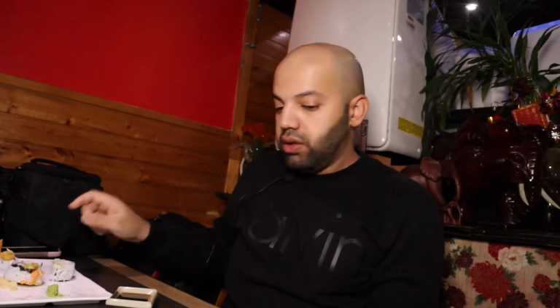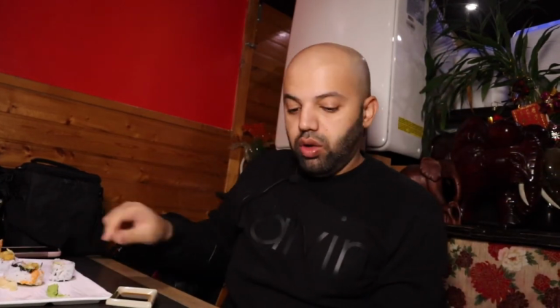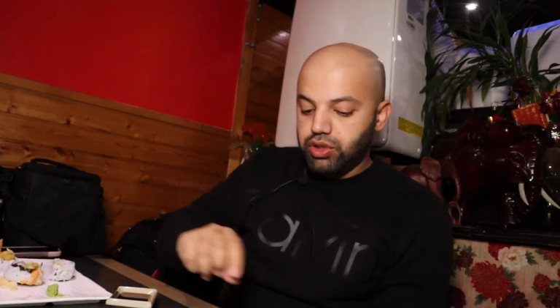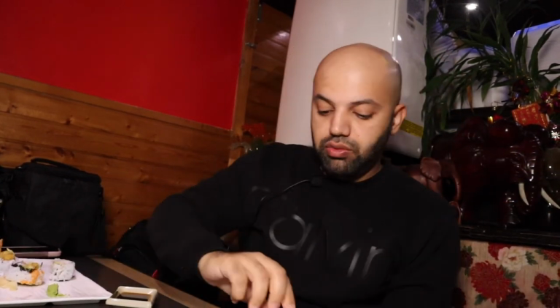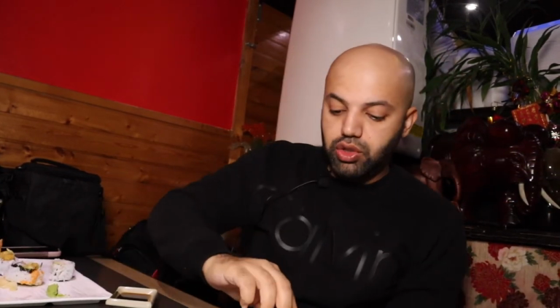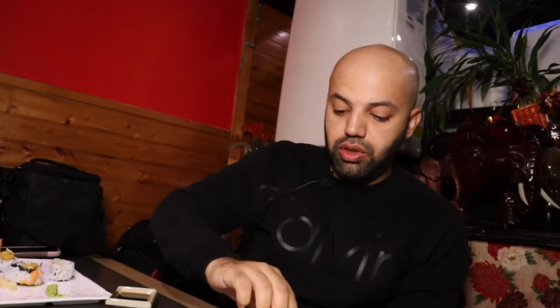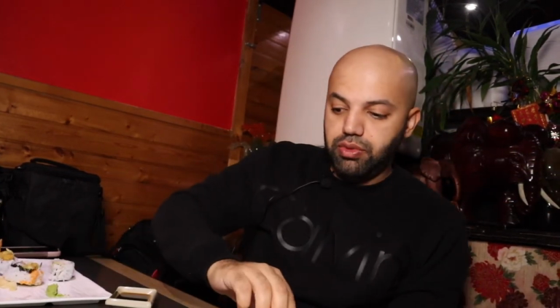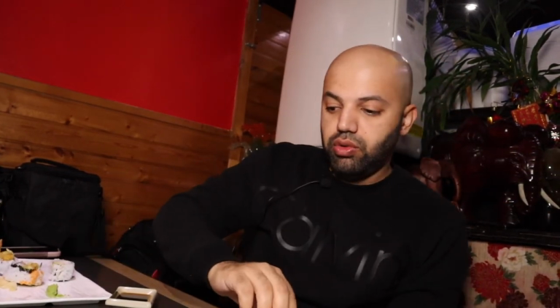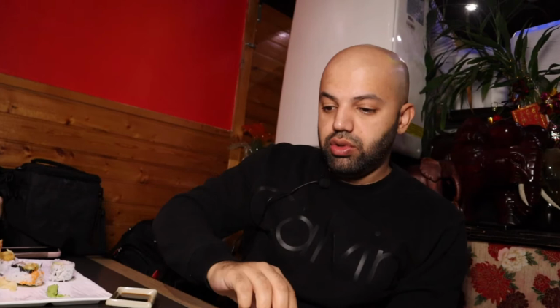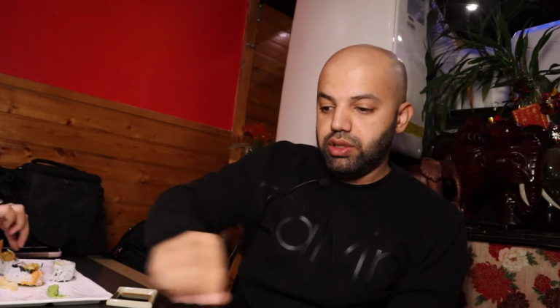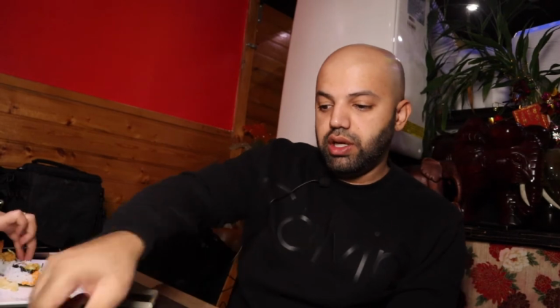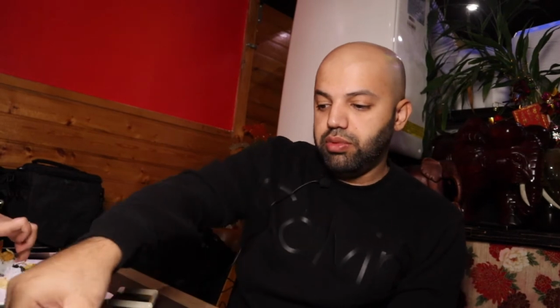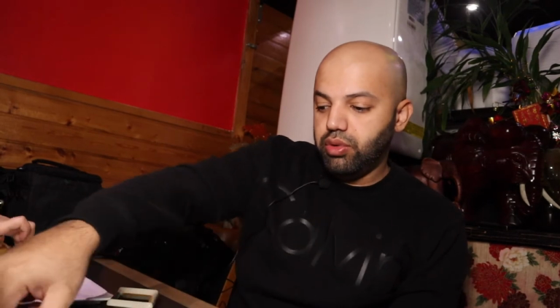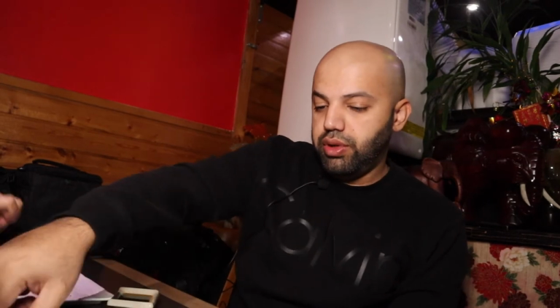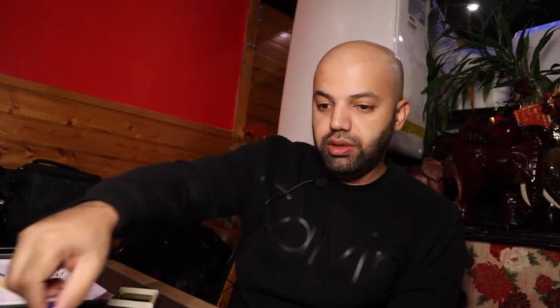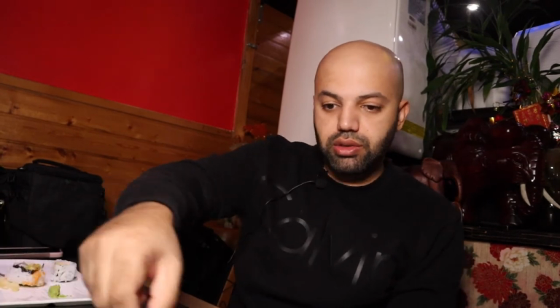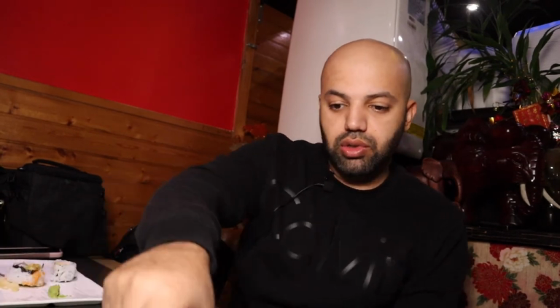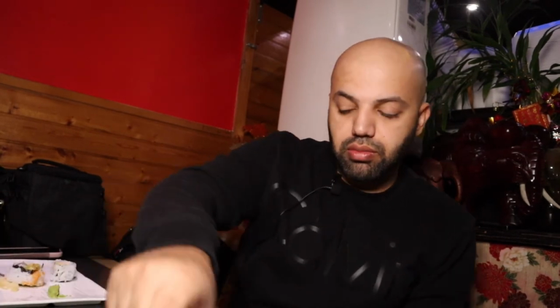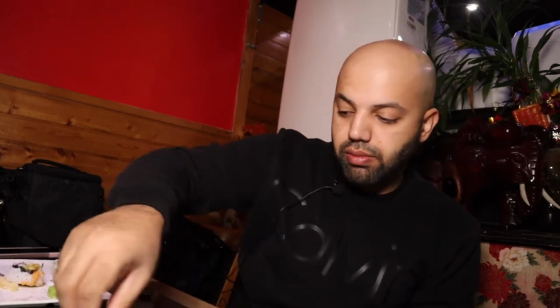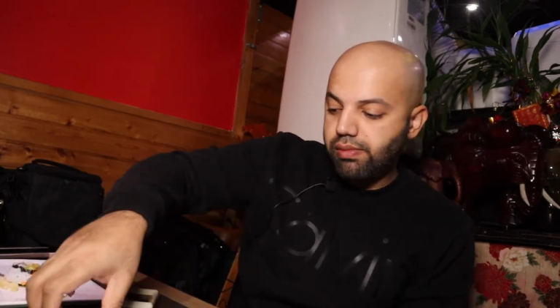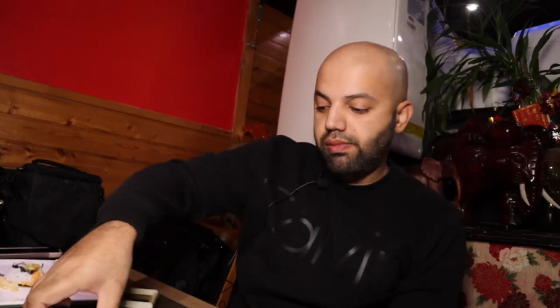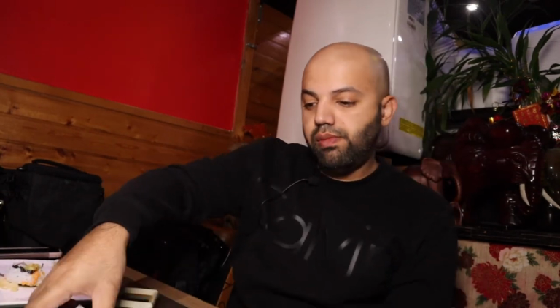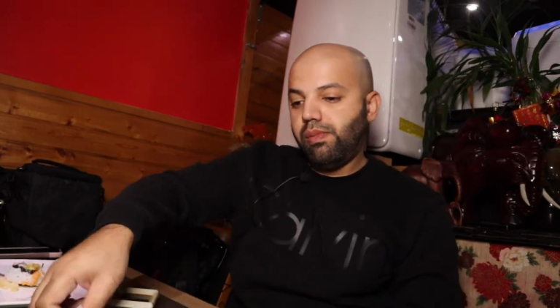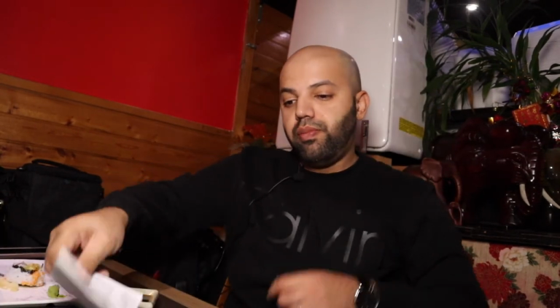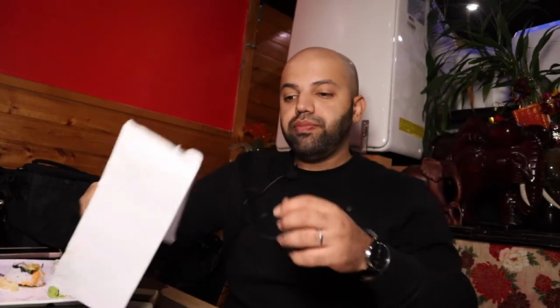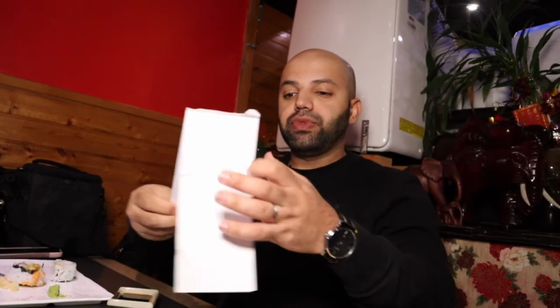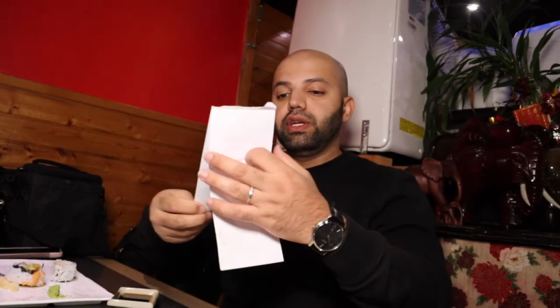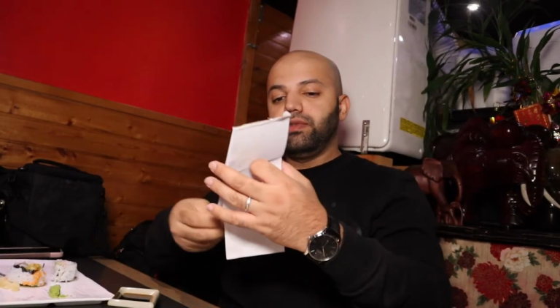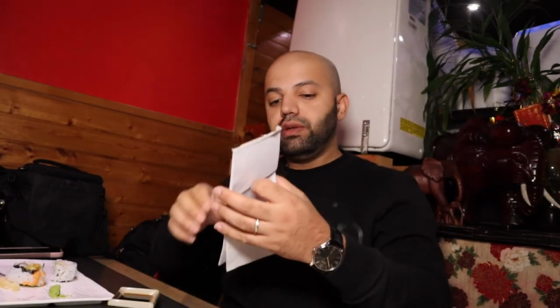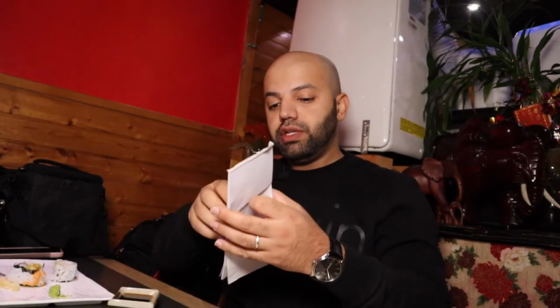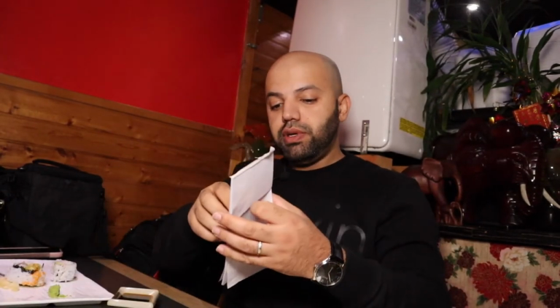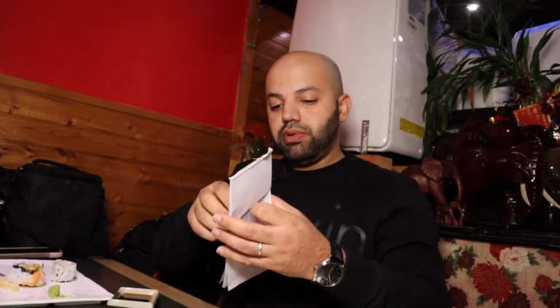Almost done with the shrimp and we ordered a couple more things, so I'm going to hand them this order paper.